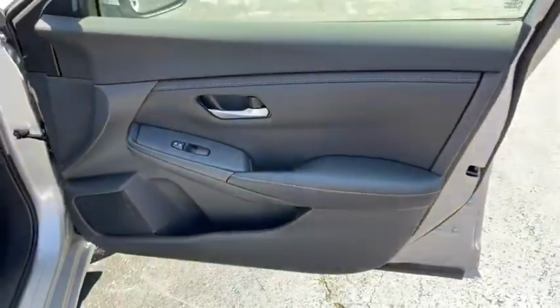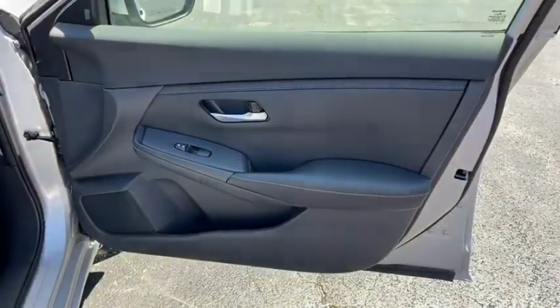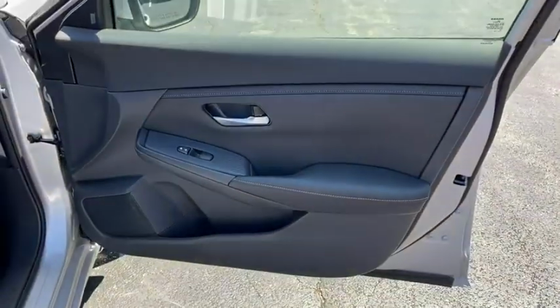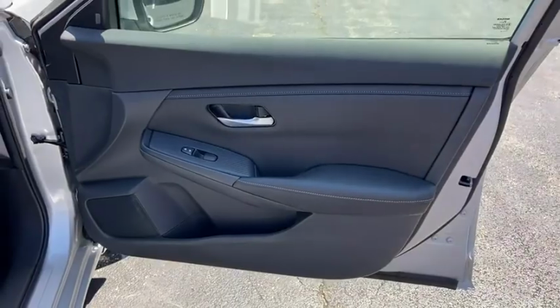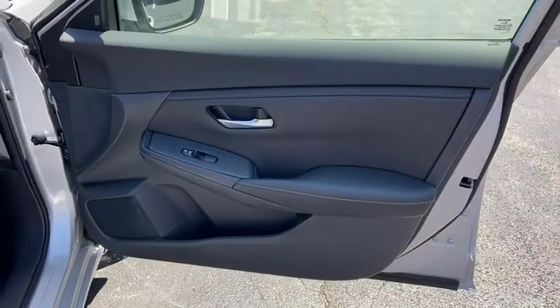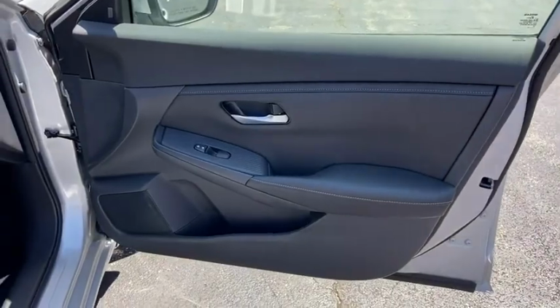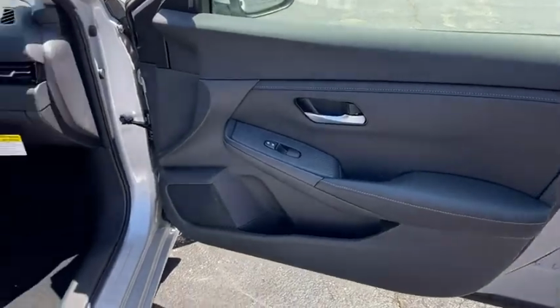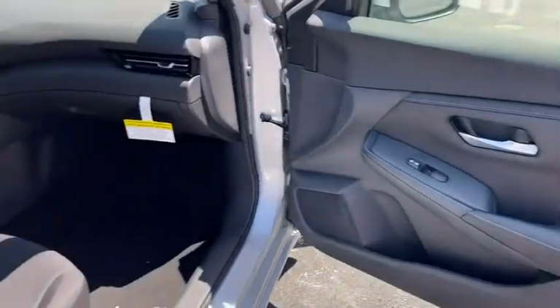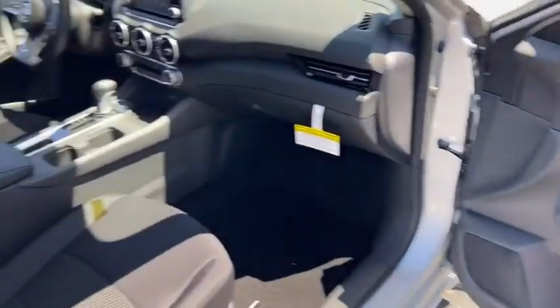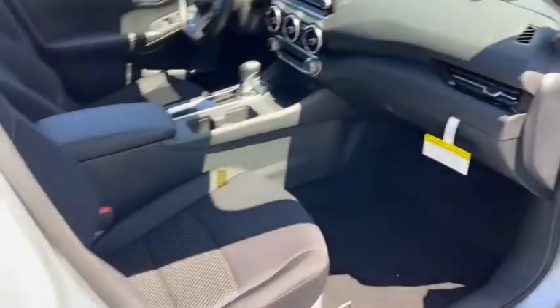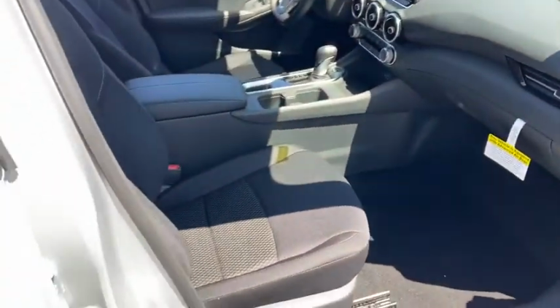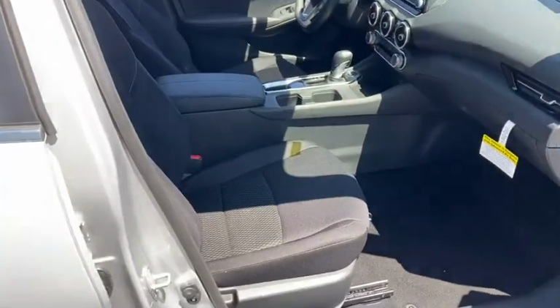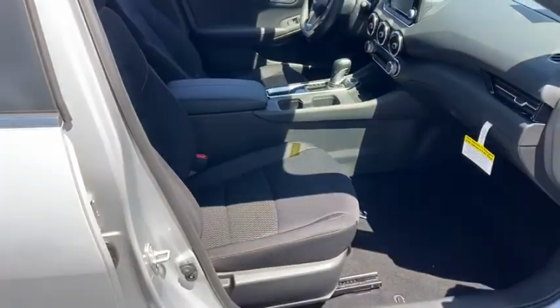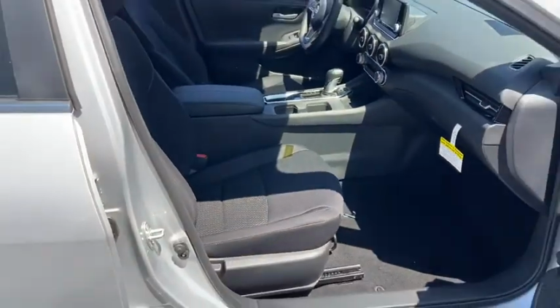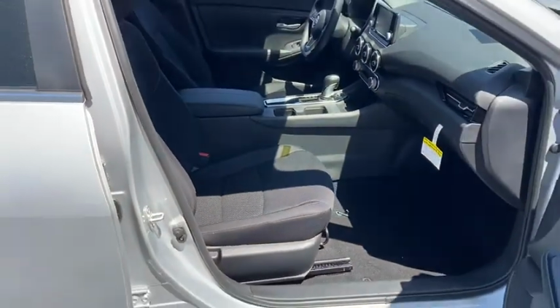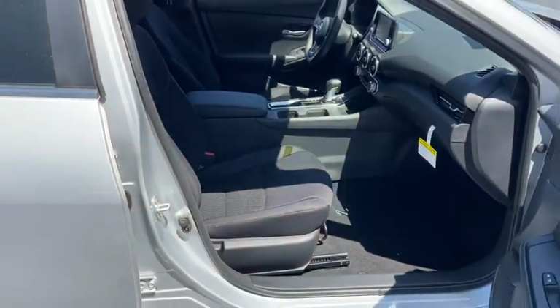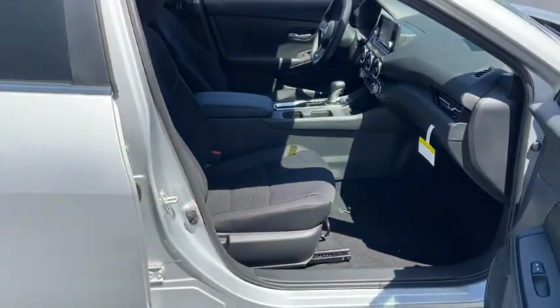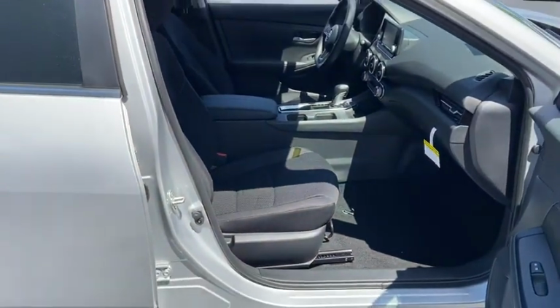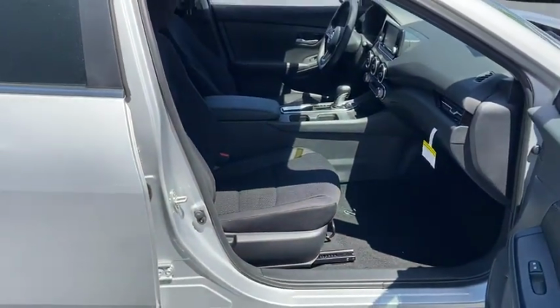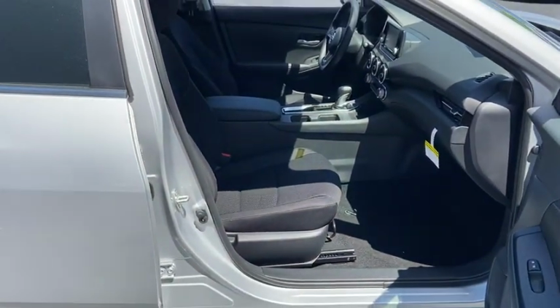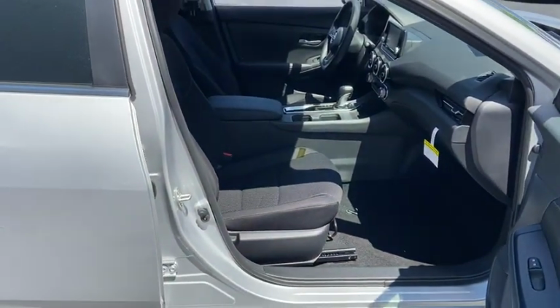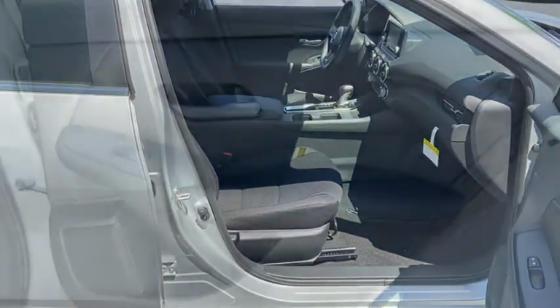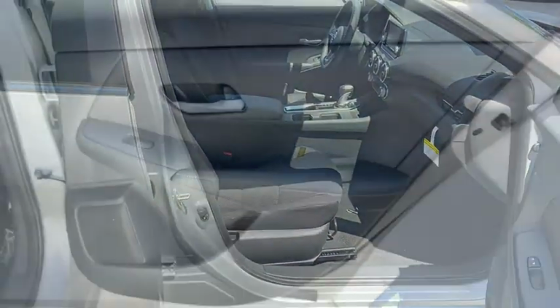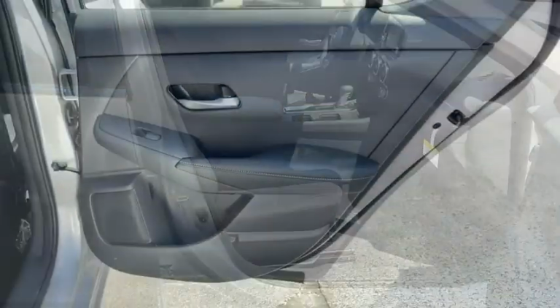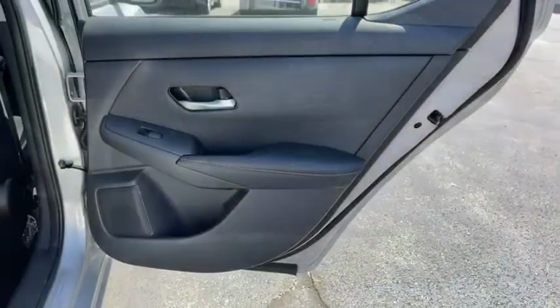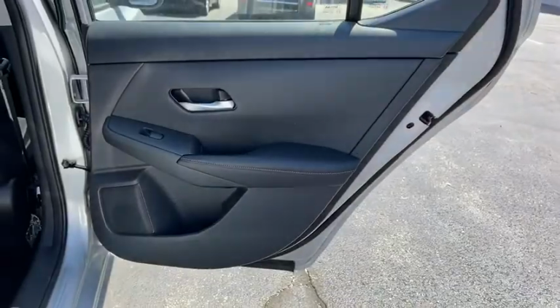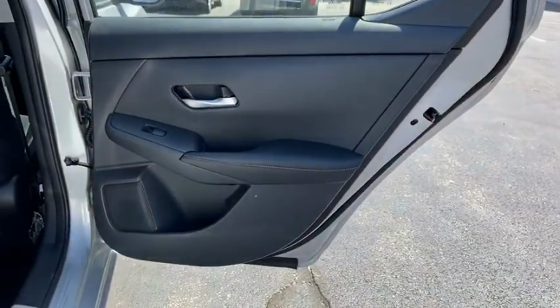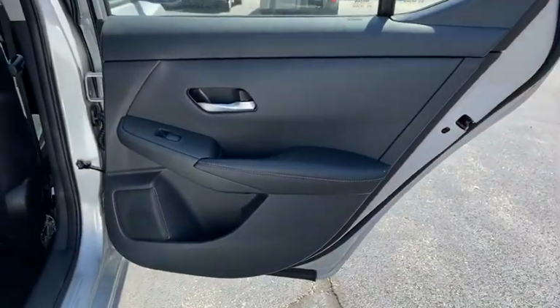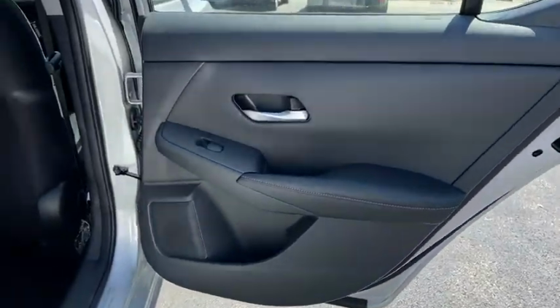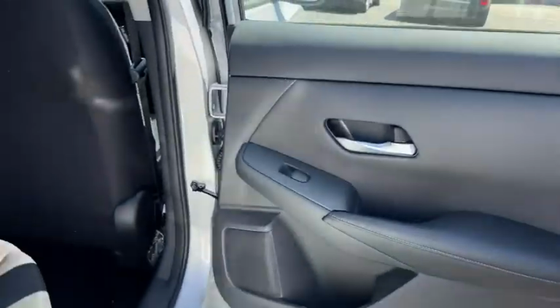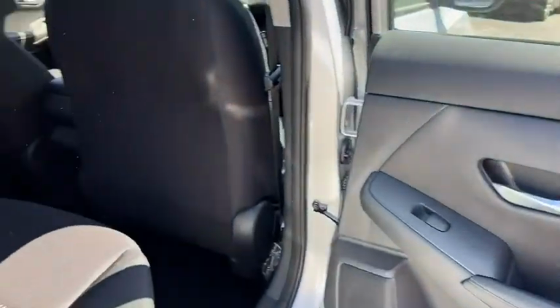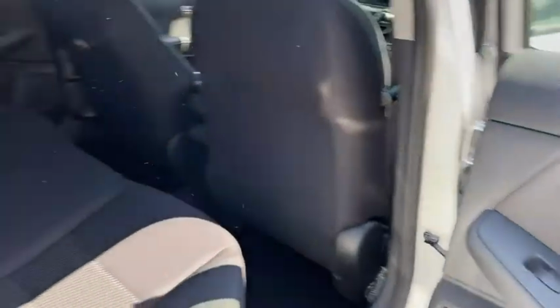Engine immobilizer, body color door handles, four-piece floor mat set, power rear window sunshade, low tire pressure warning.